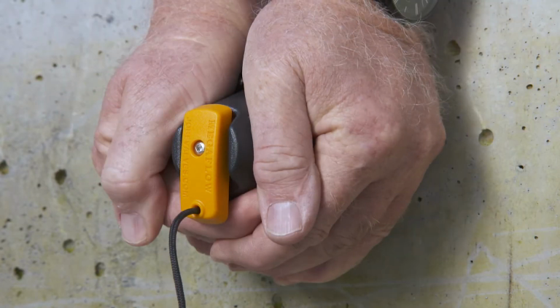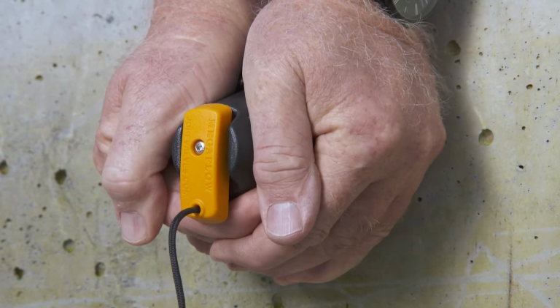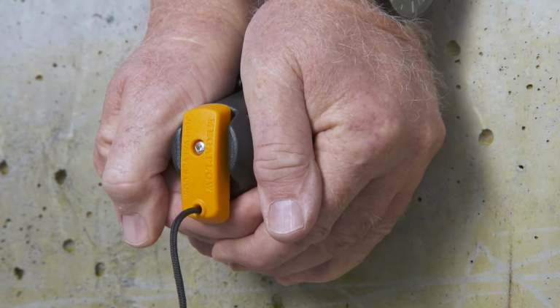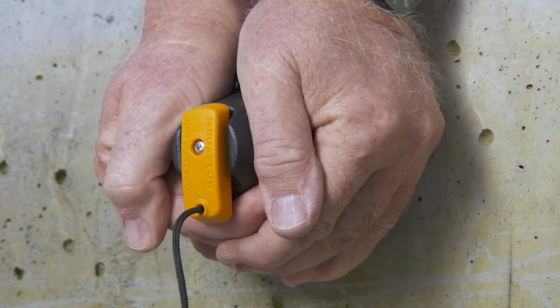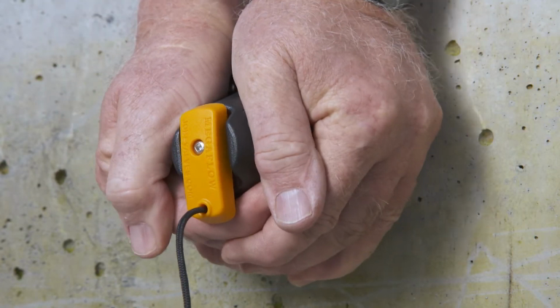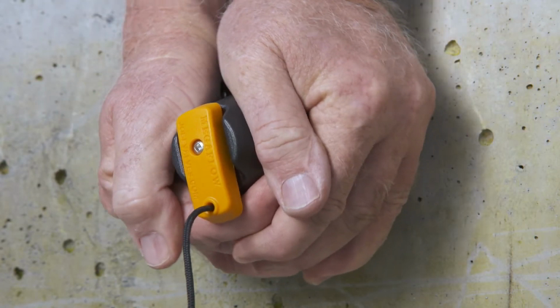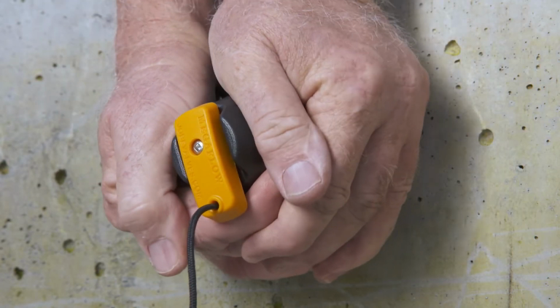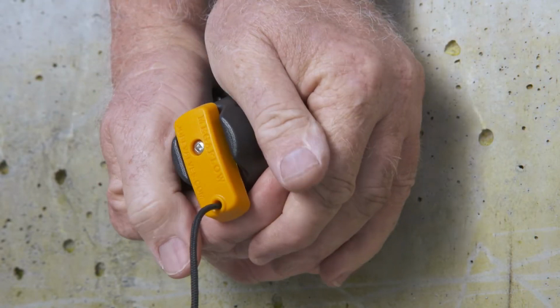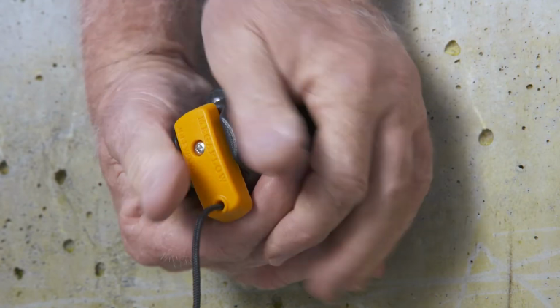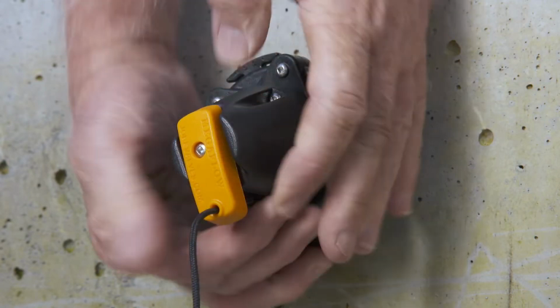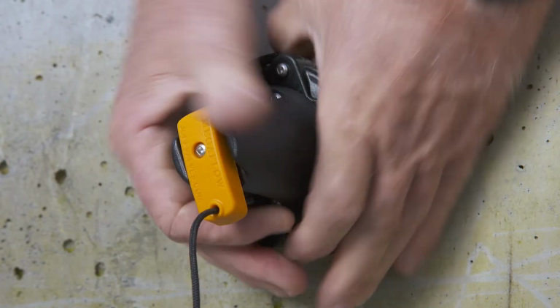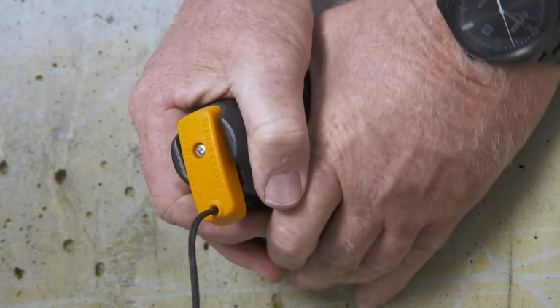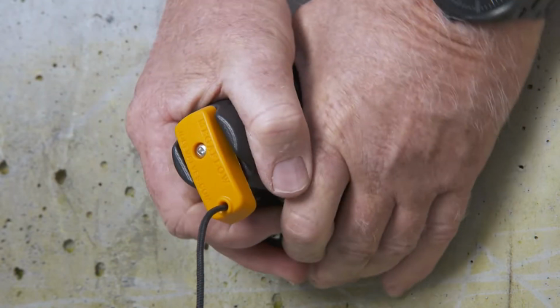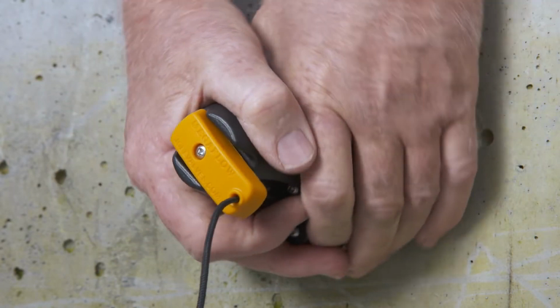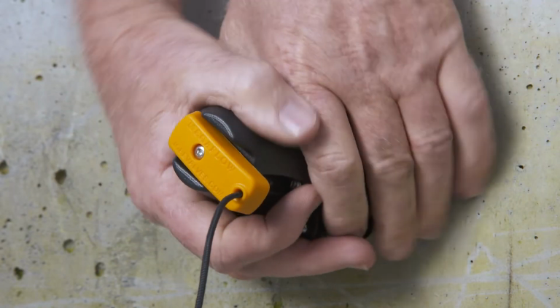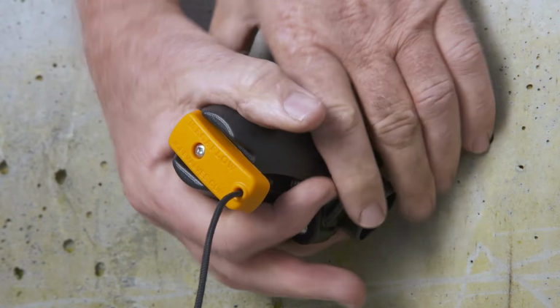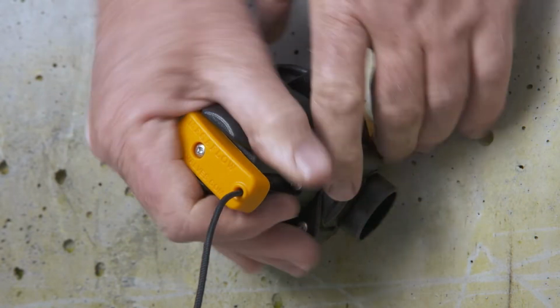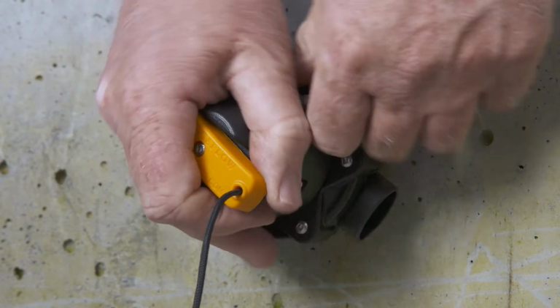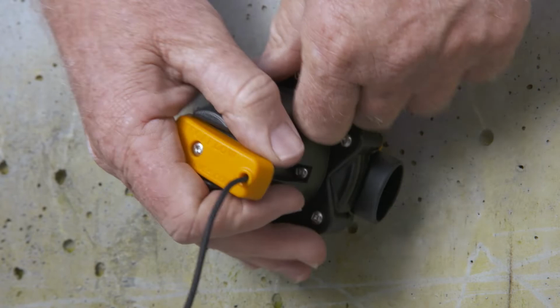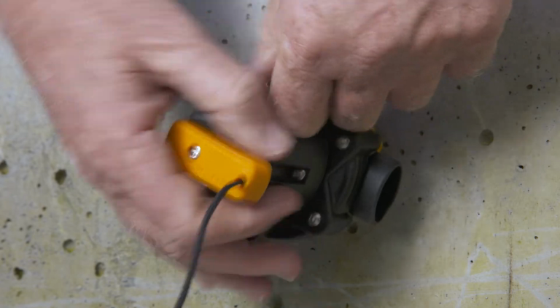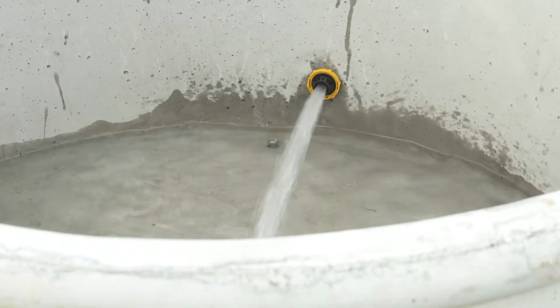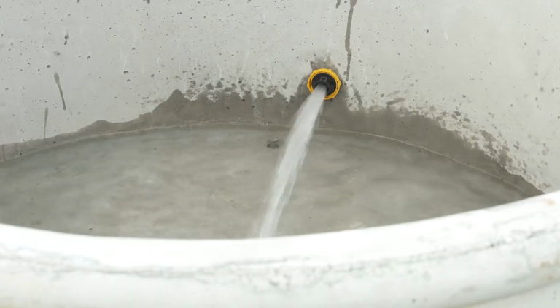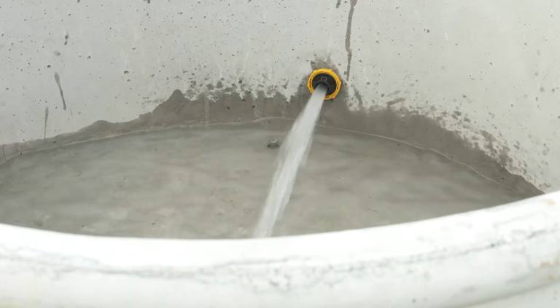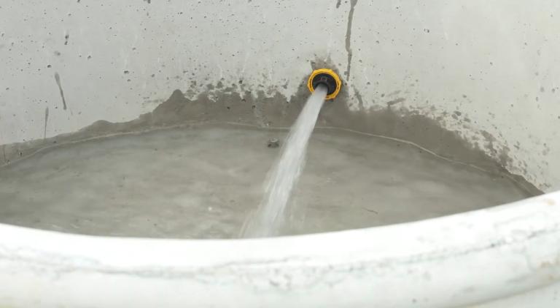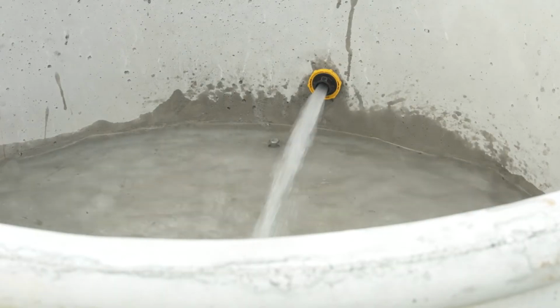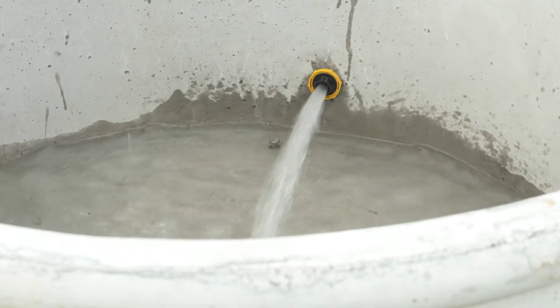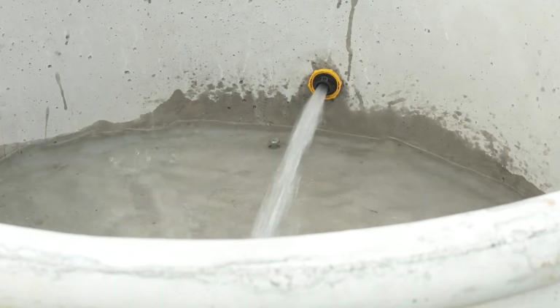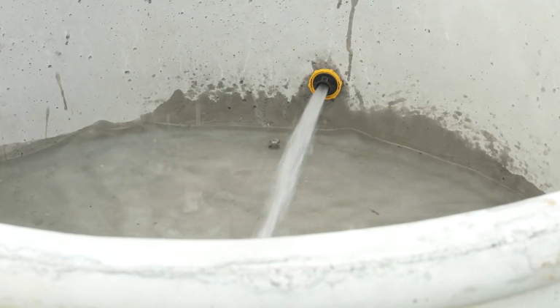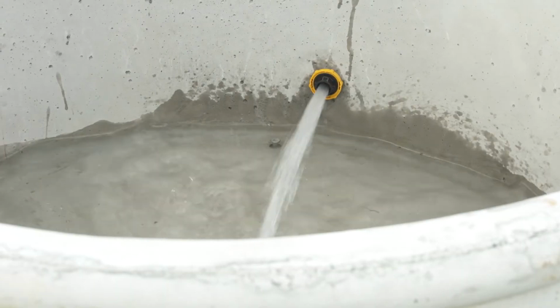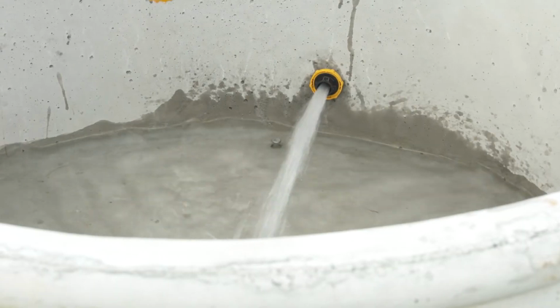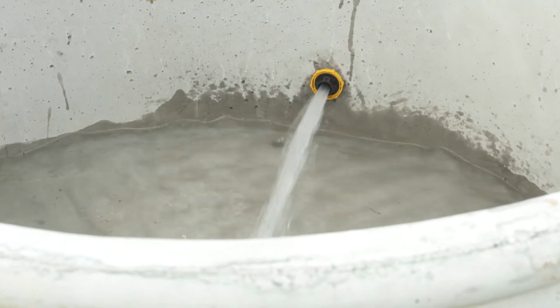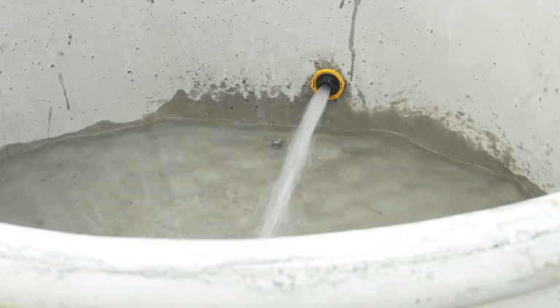Before installing the Megaflow valve on a new water system, it's recommended to flush the pipeline to remove any debris.